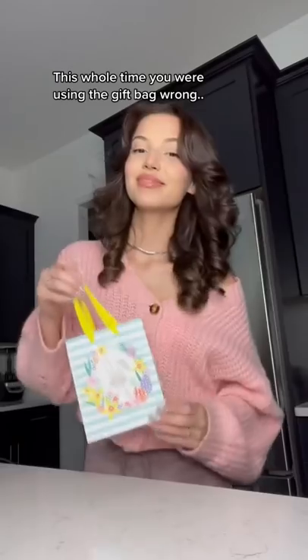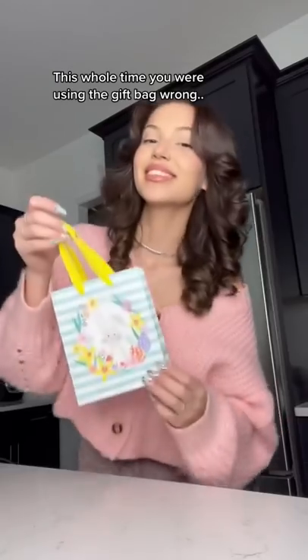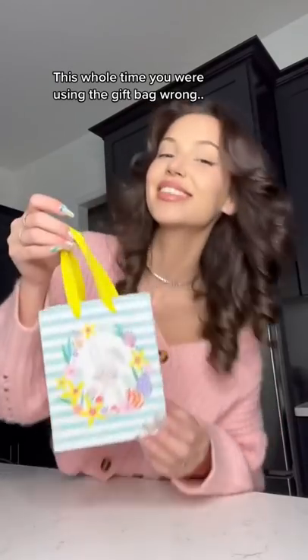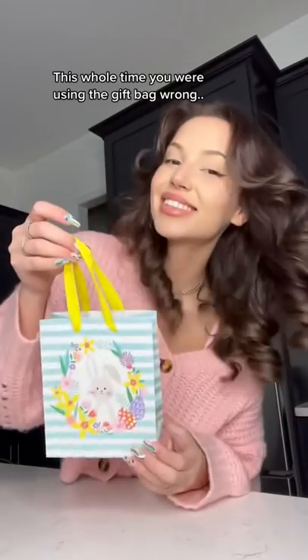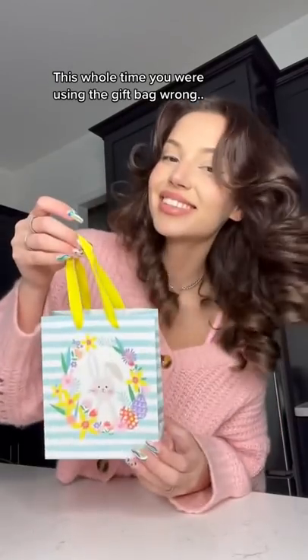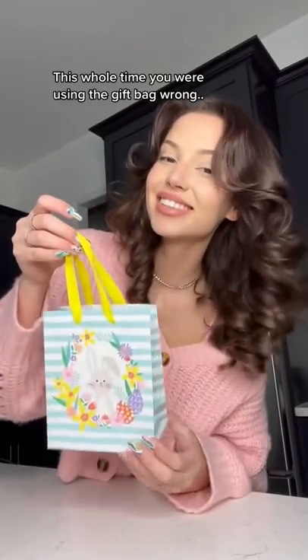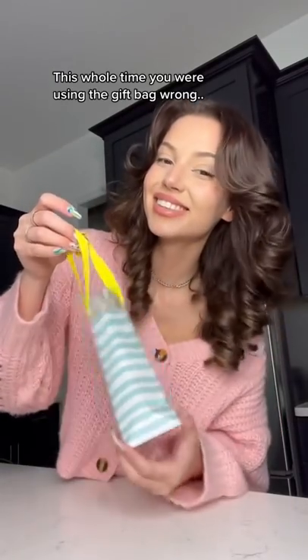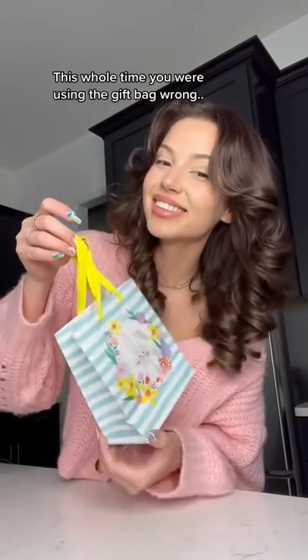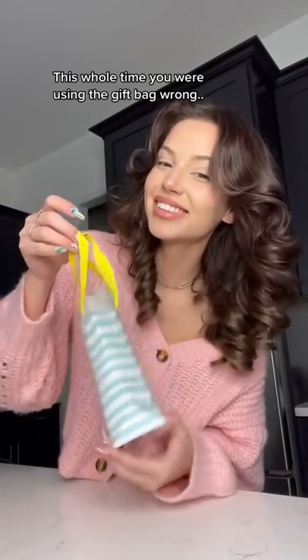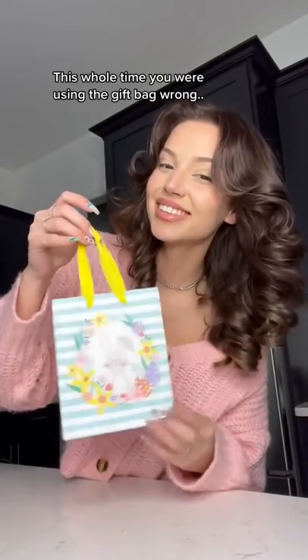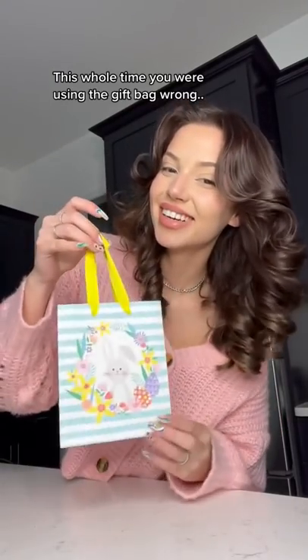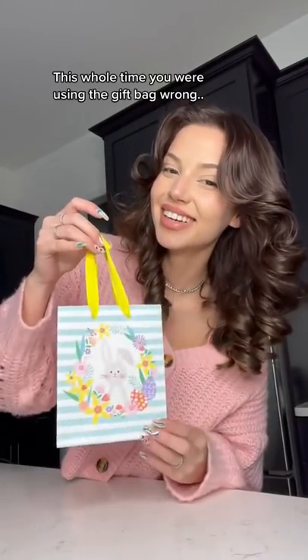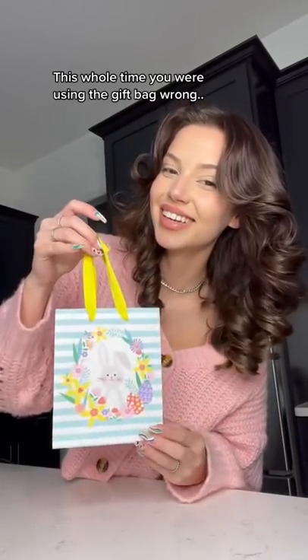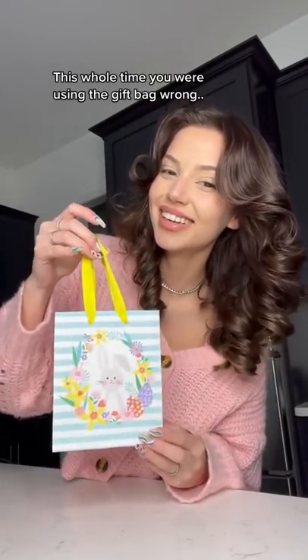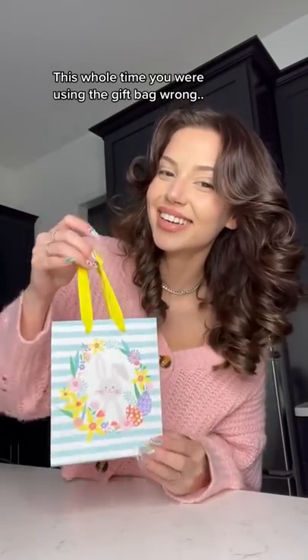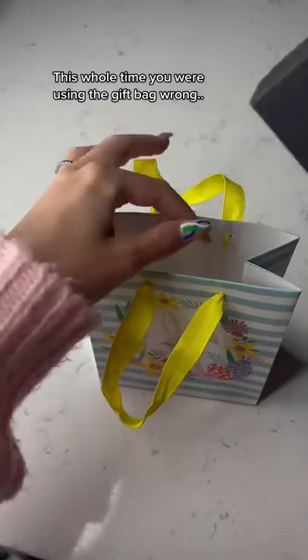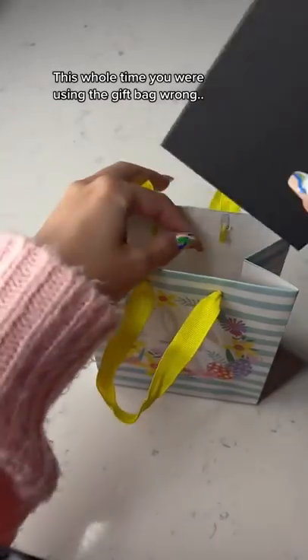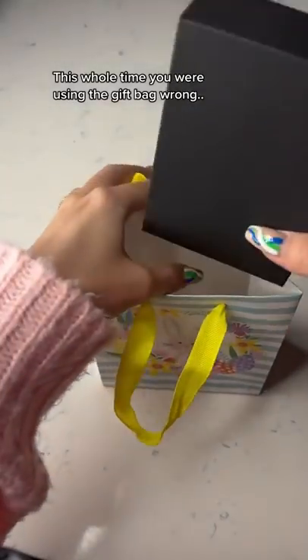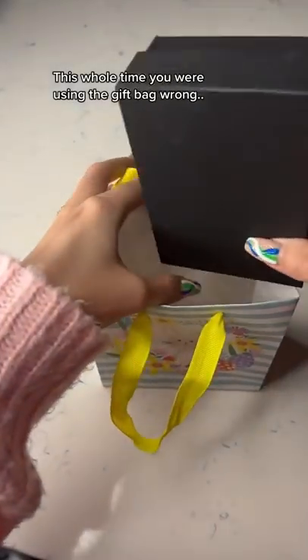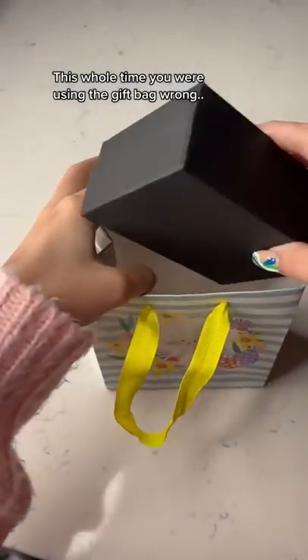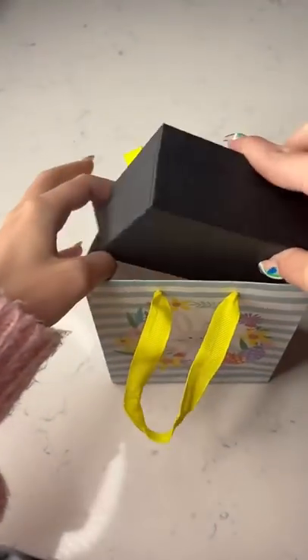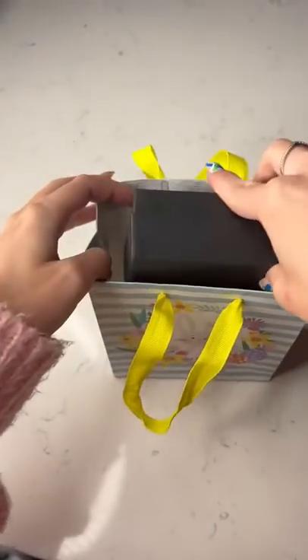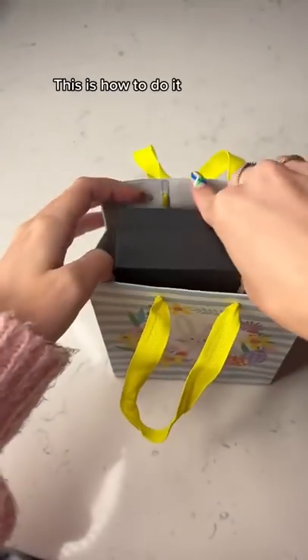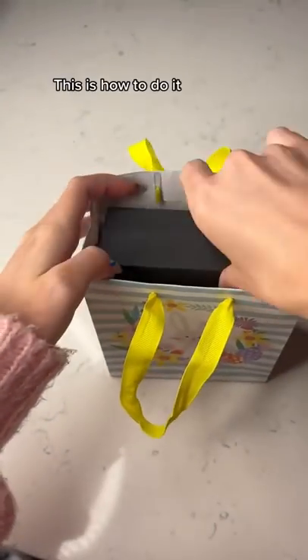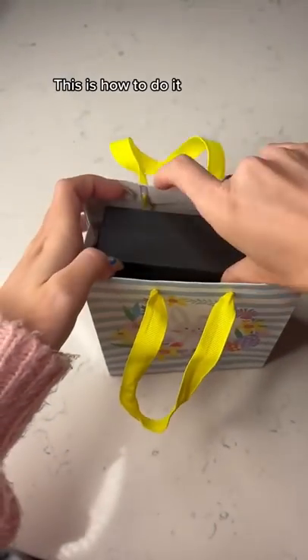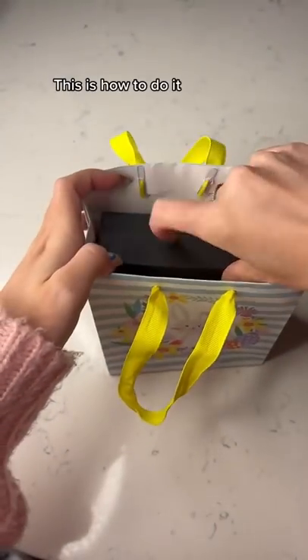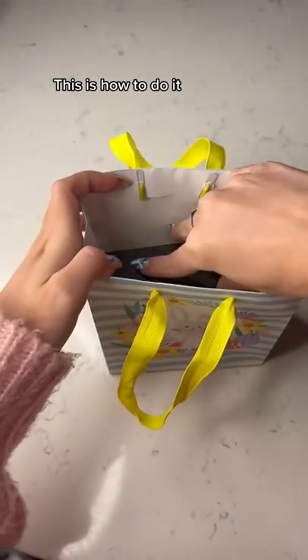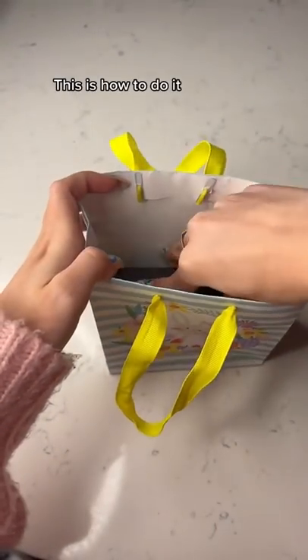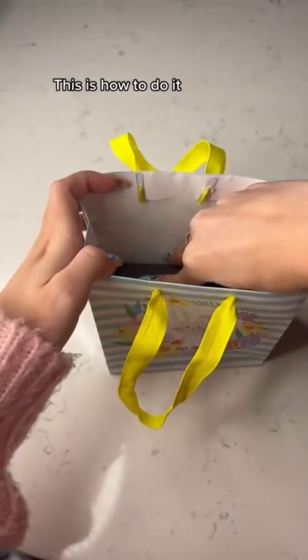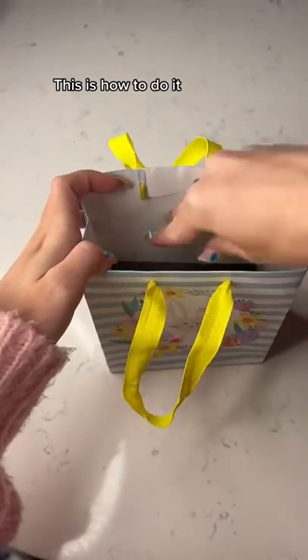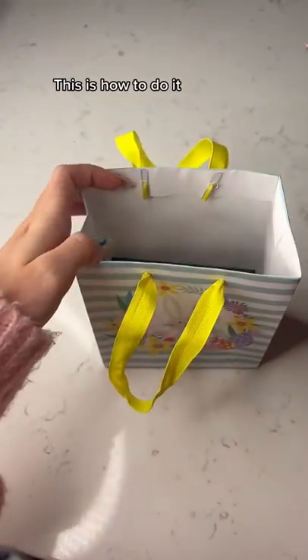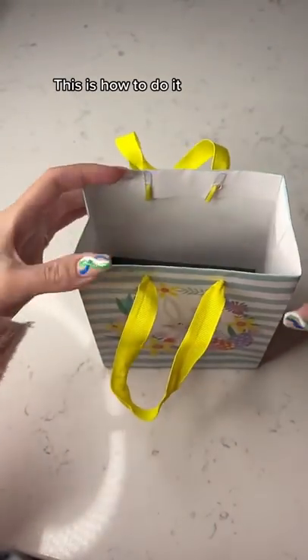This whole time you were using the gift bag wrong. This is how to do it.